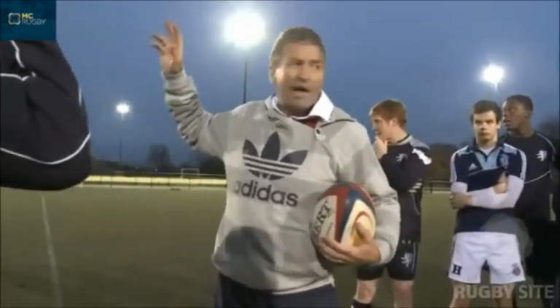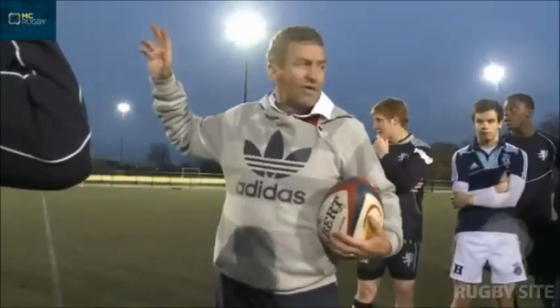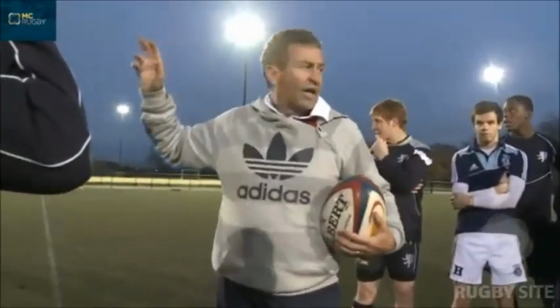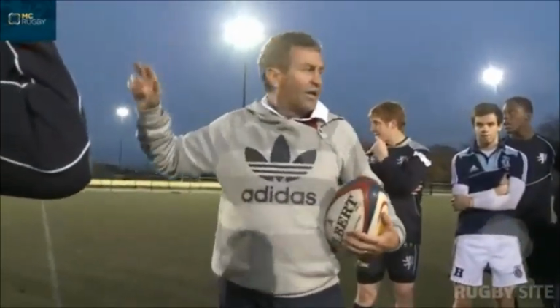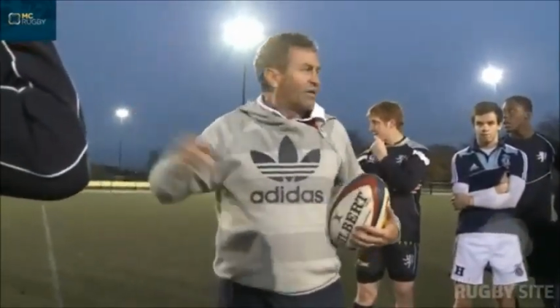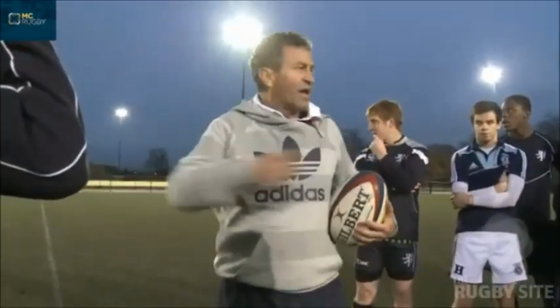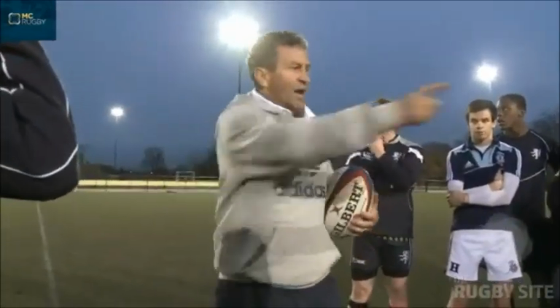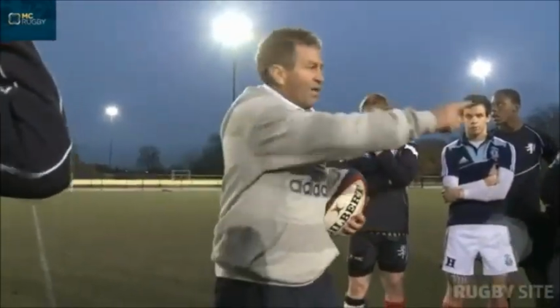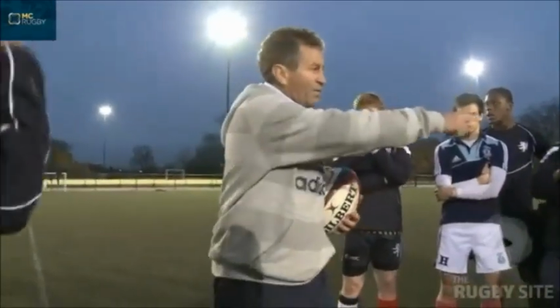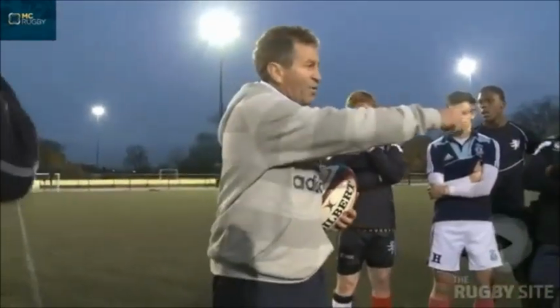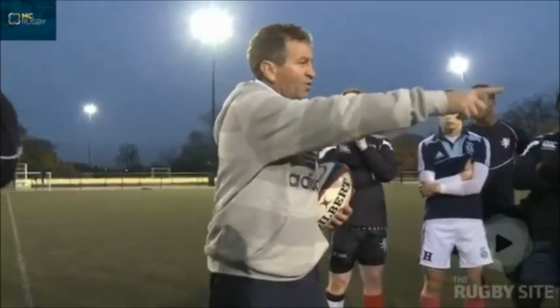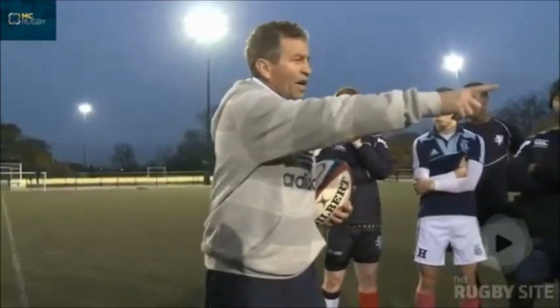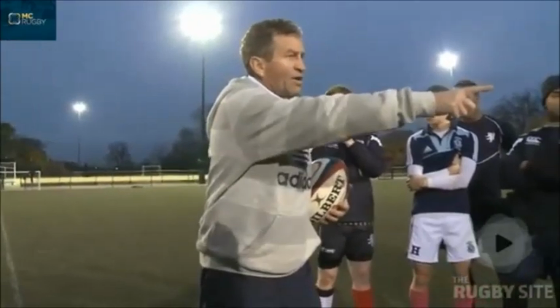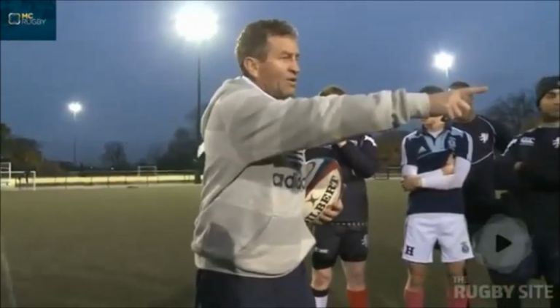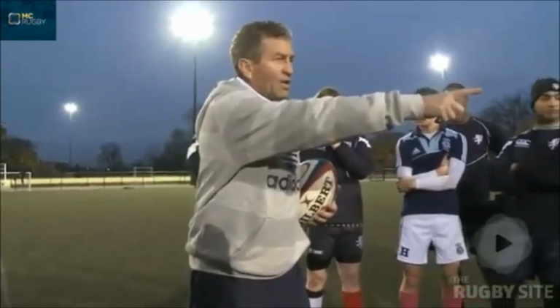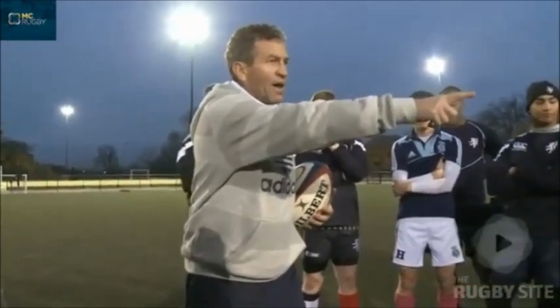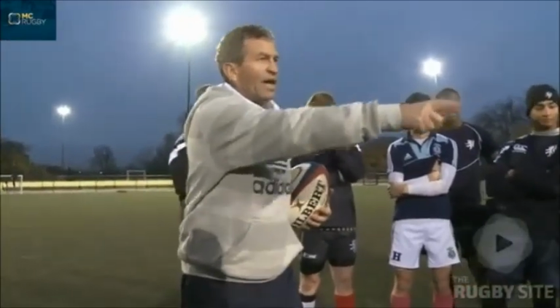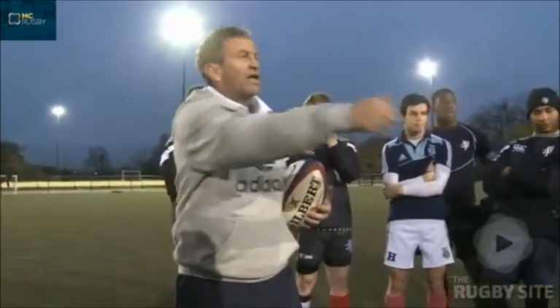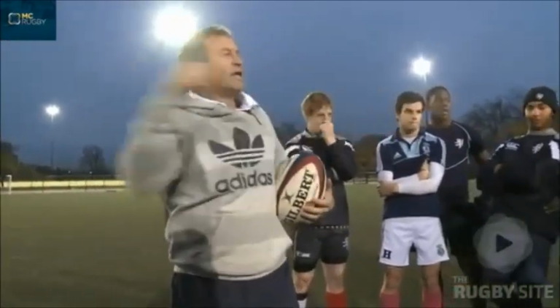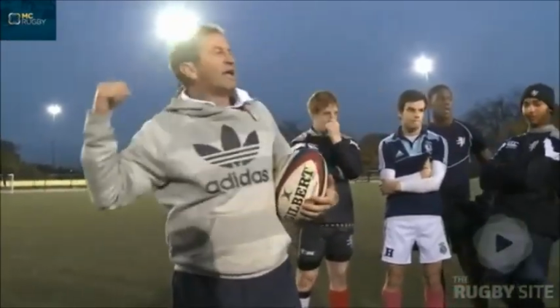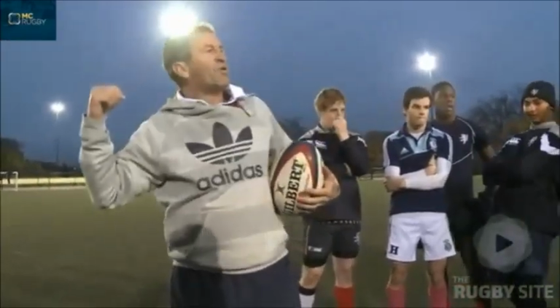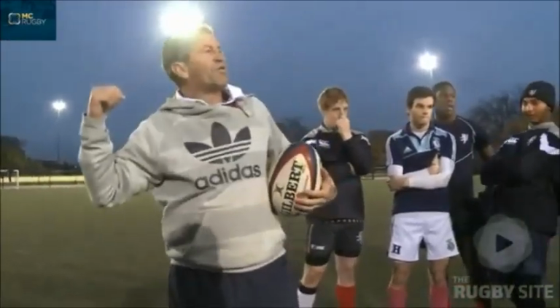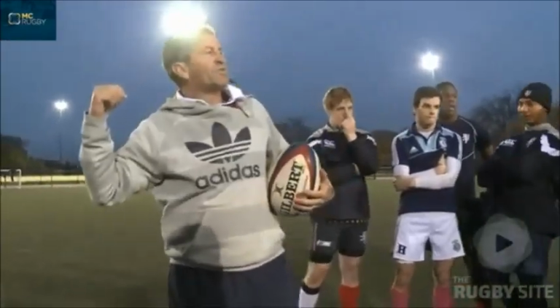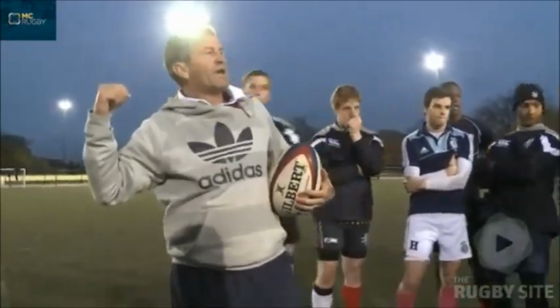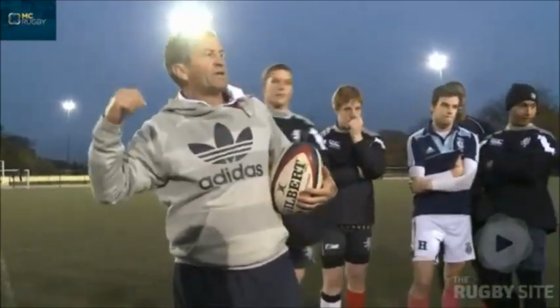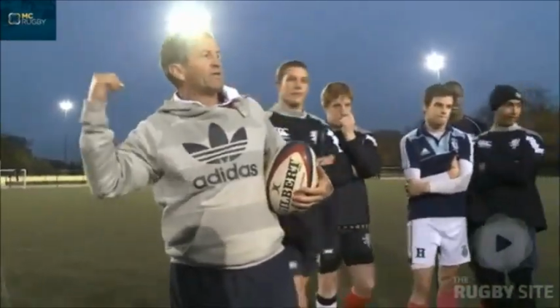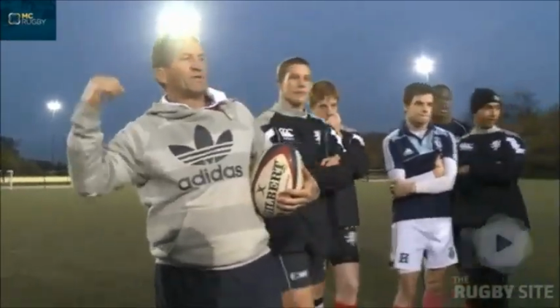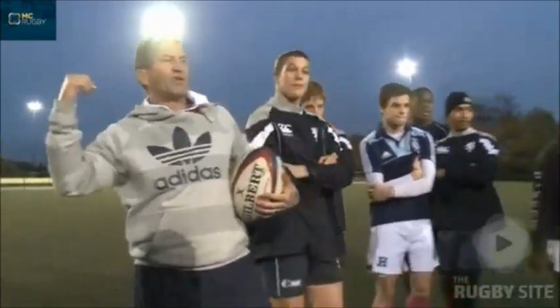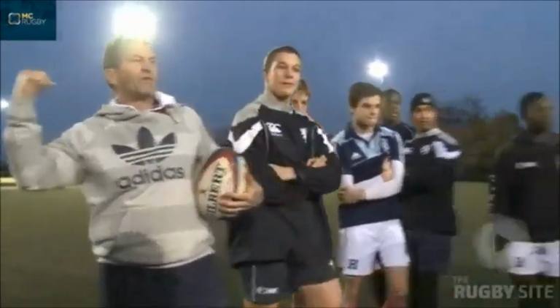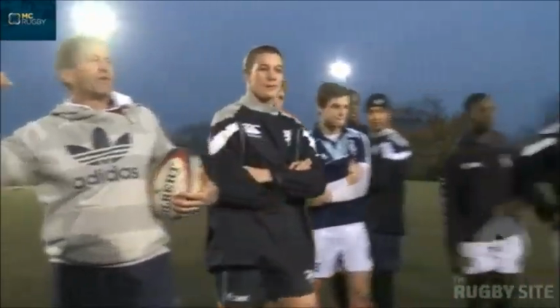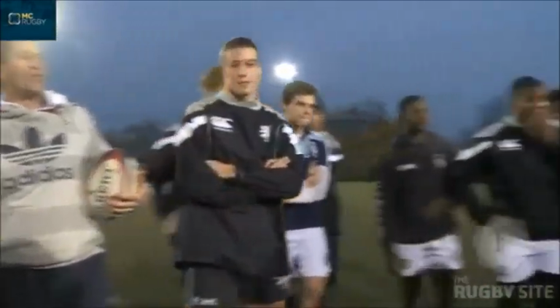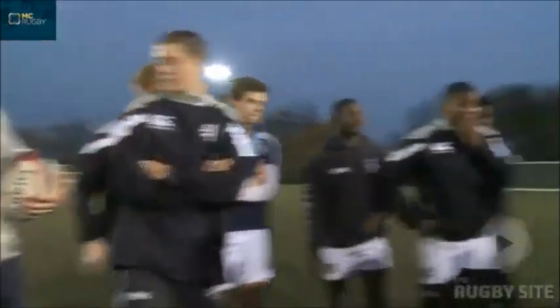If you can grab a partner — blue from yellow — grab a partner and get a ball for each pair. So shoot over there and get a ball.